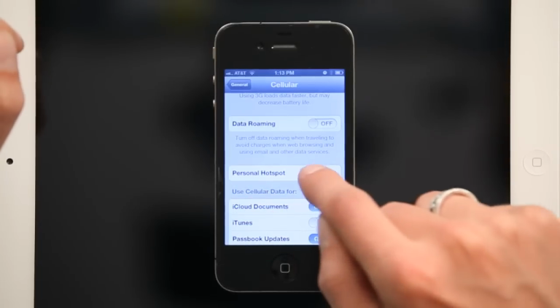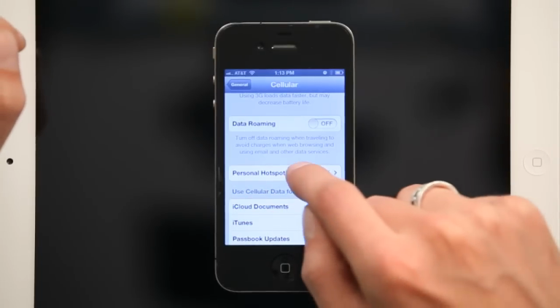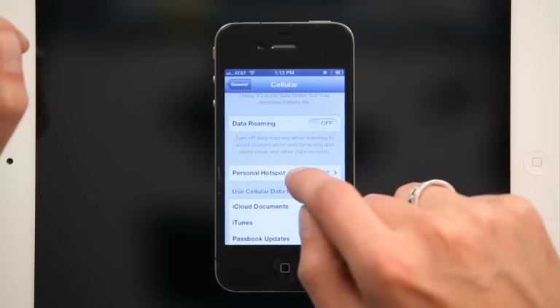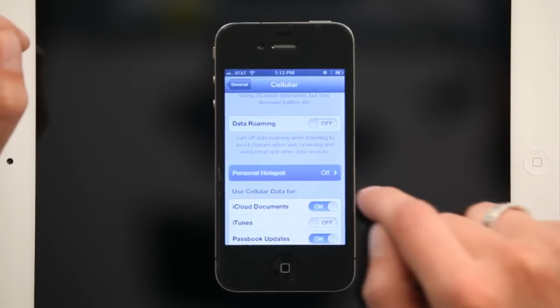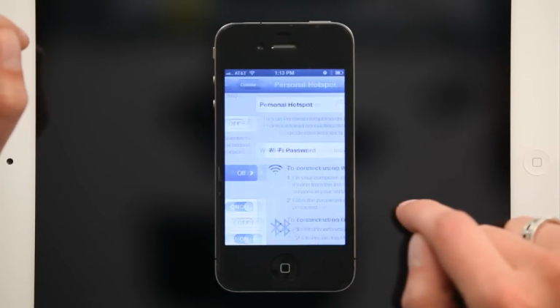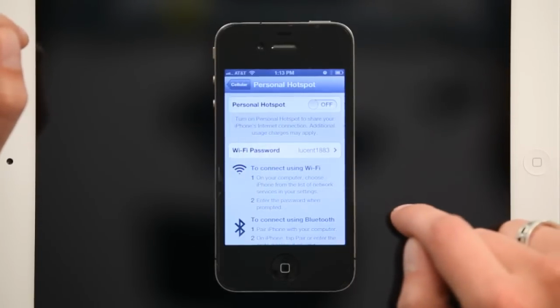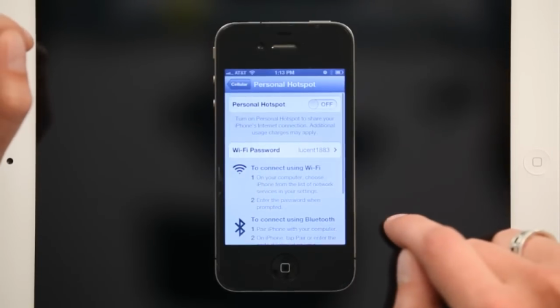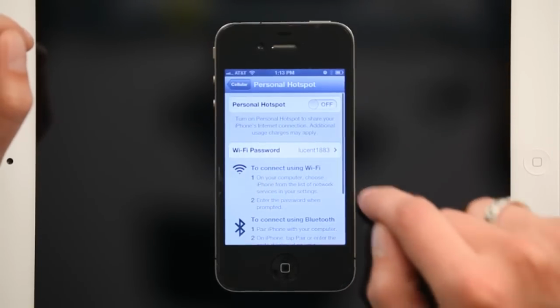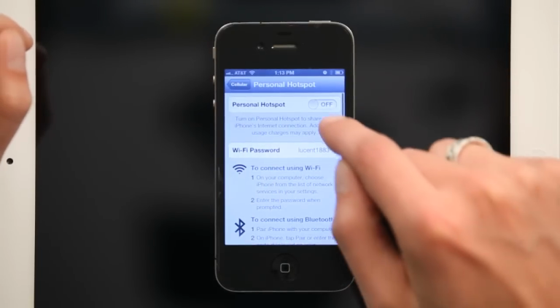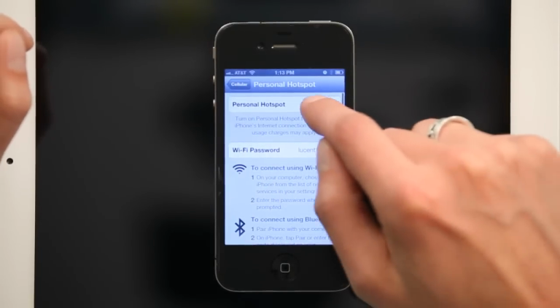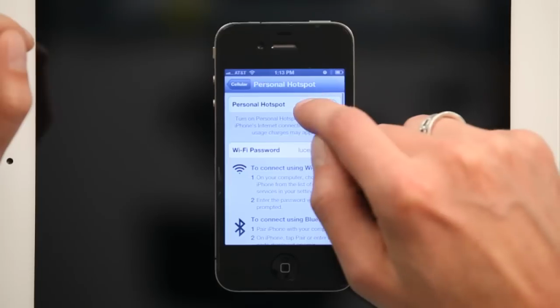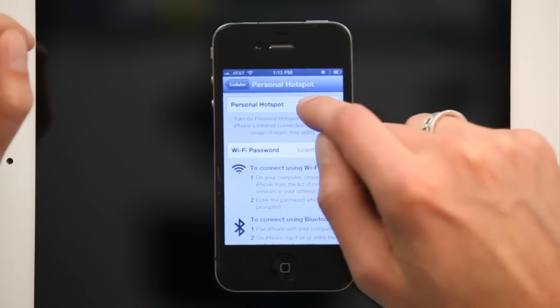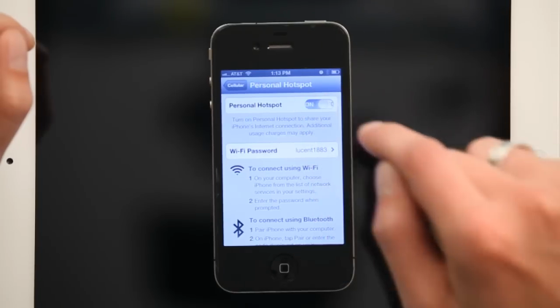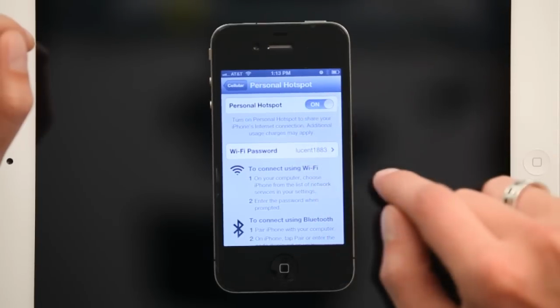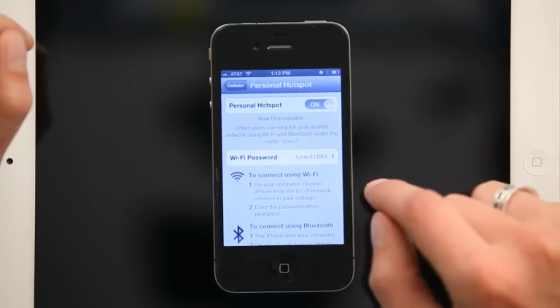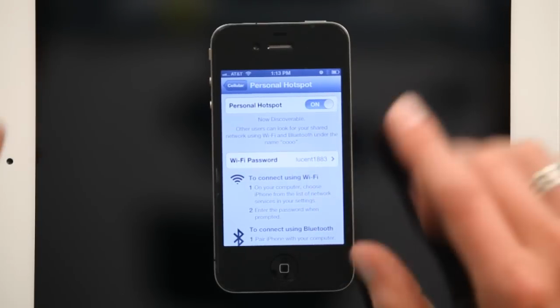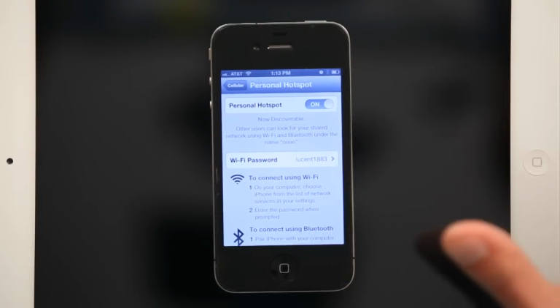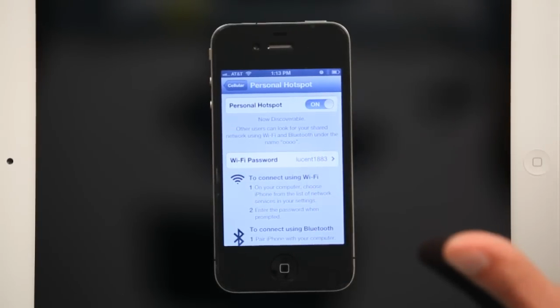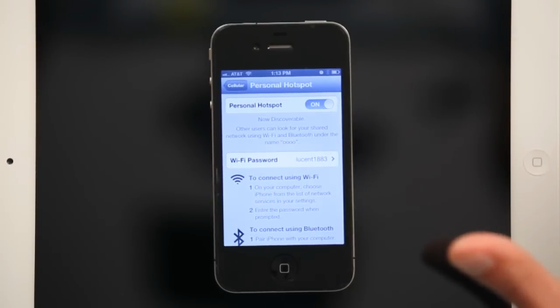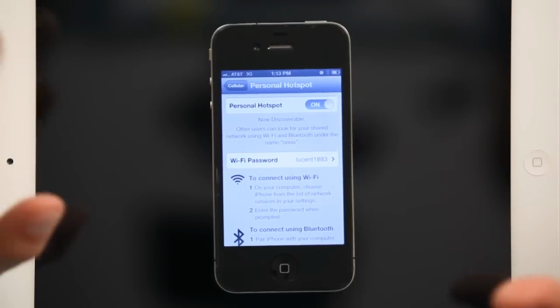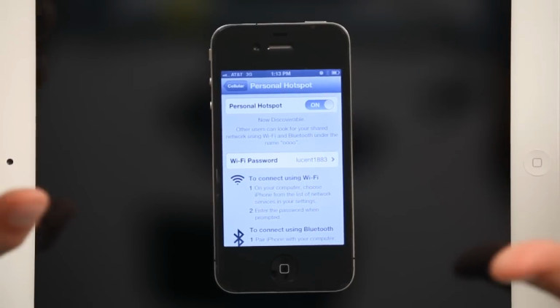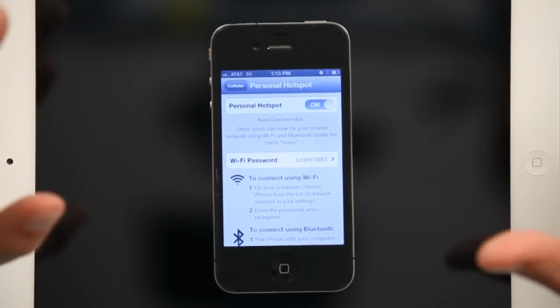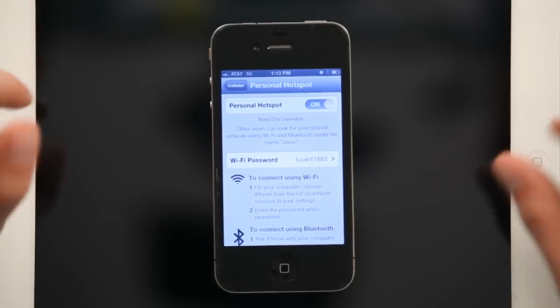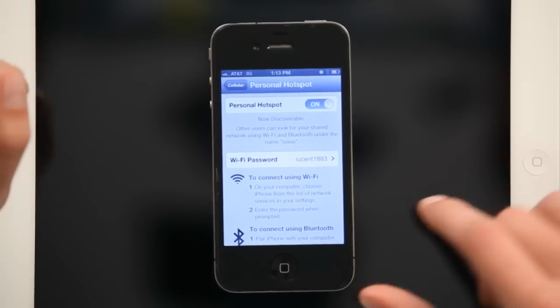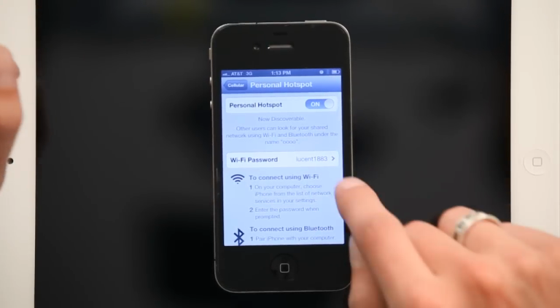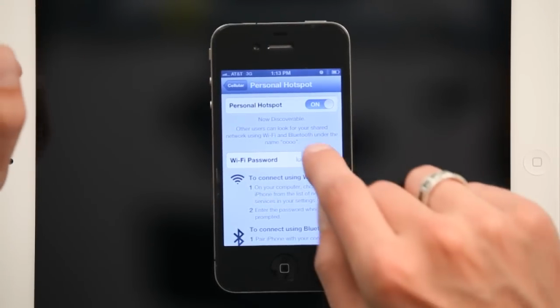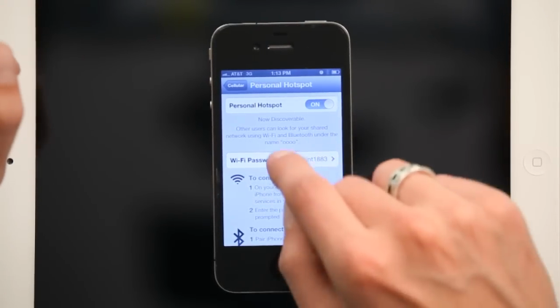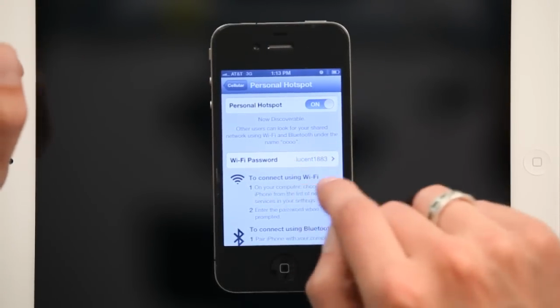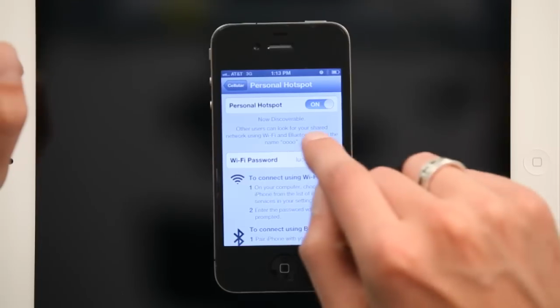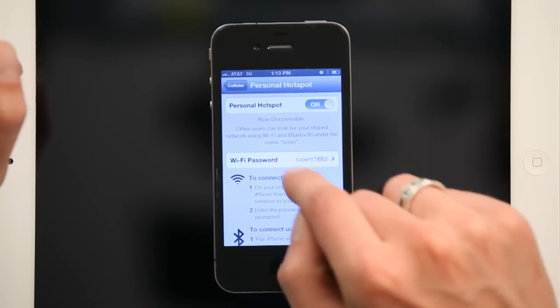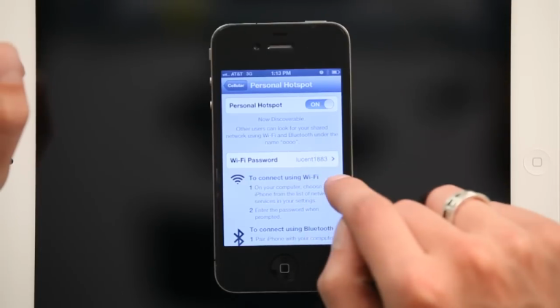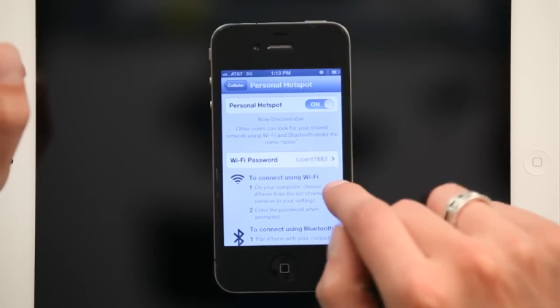Tap Personal Hotspot and then switch it on. First part's complete. Take note of your Wi-Fi password.